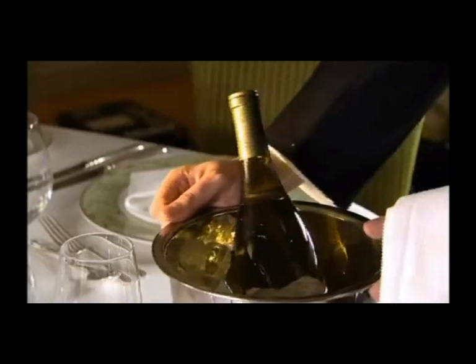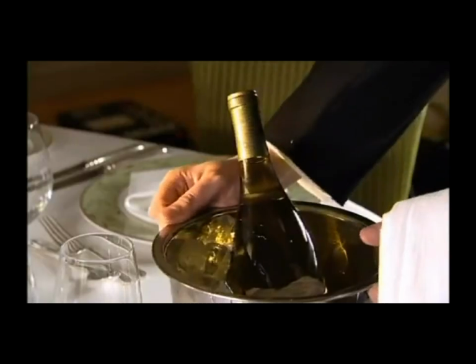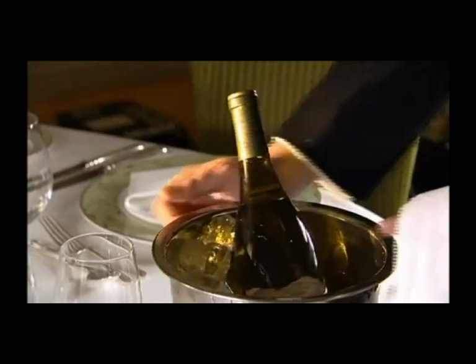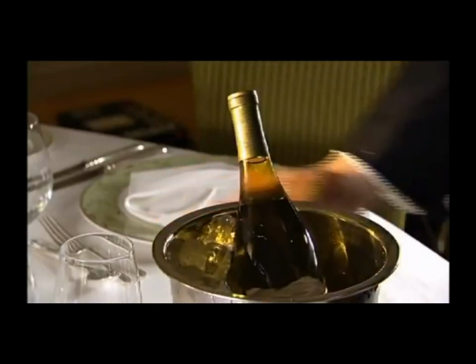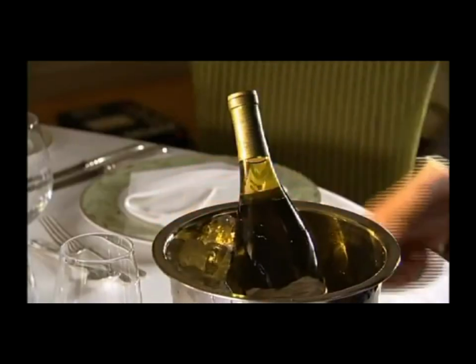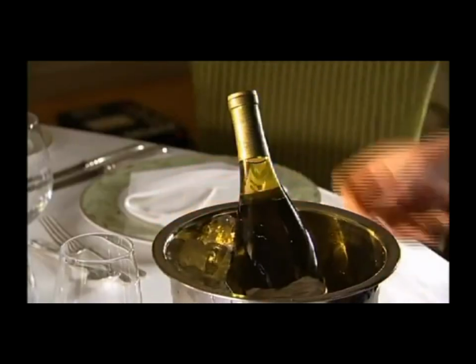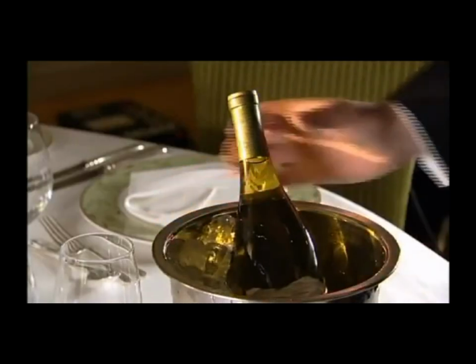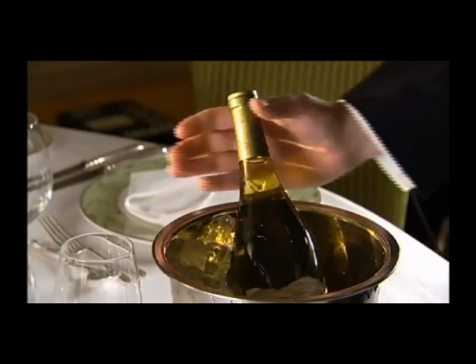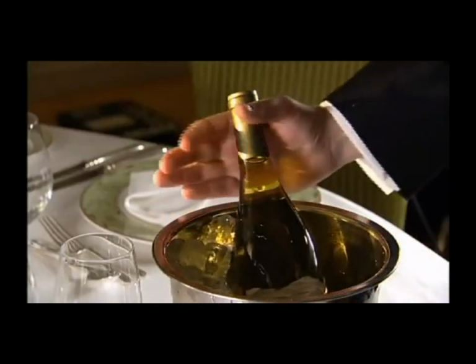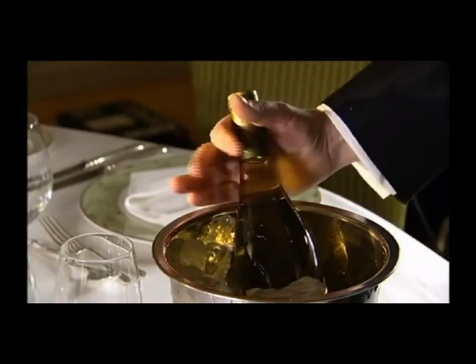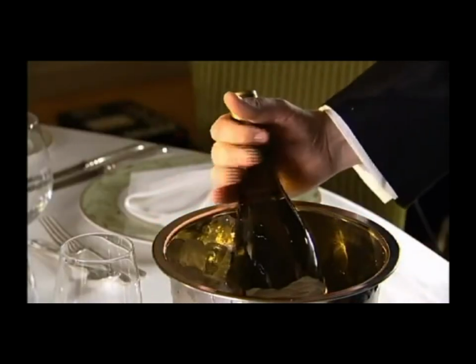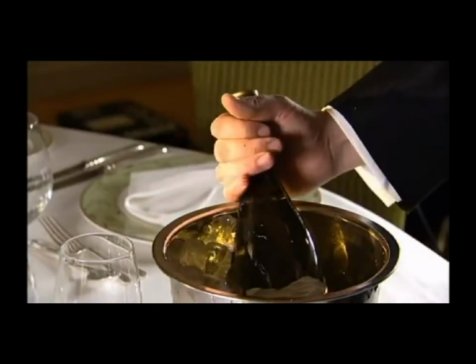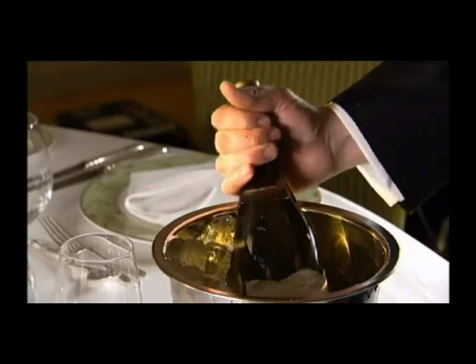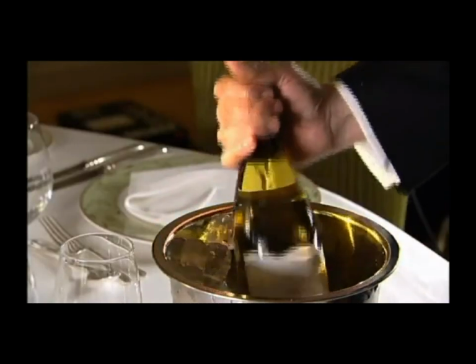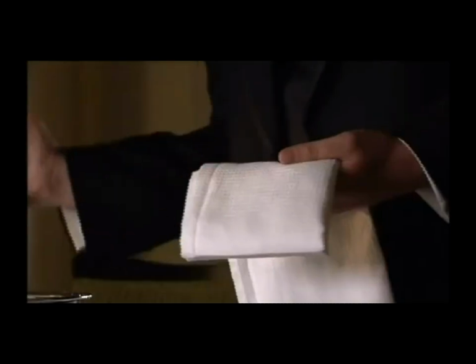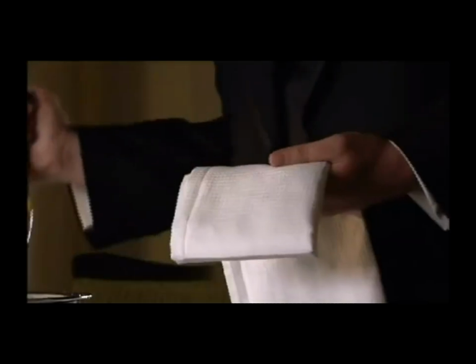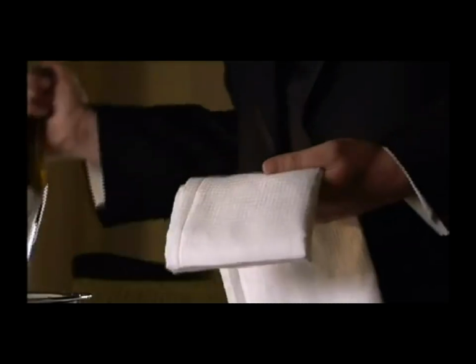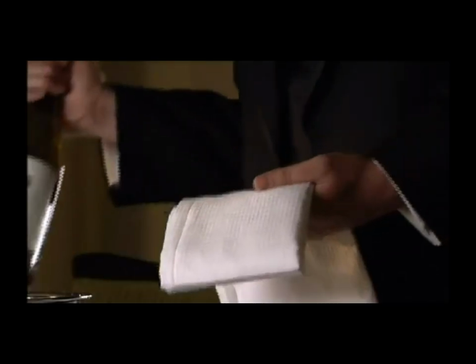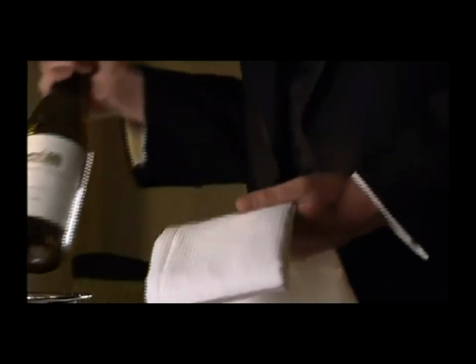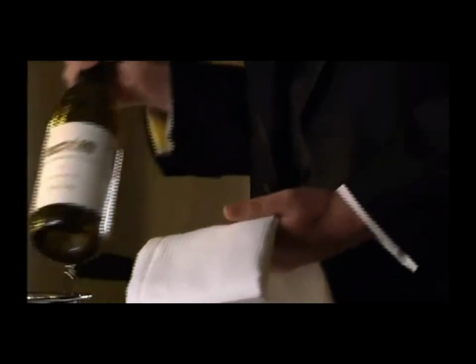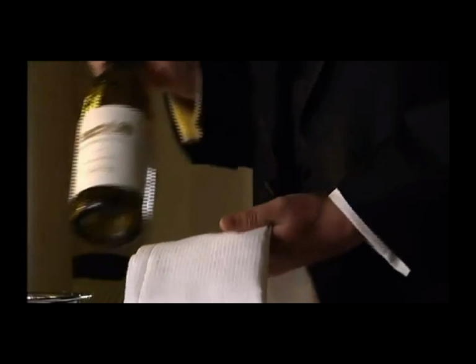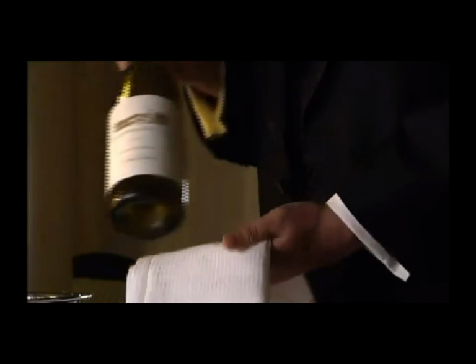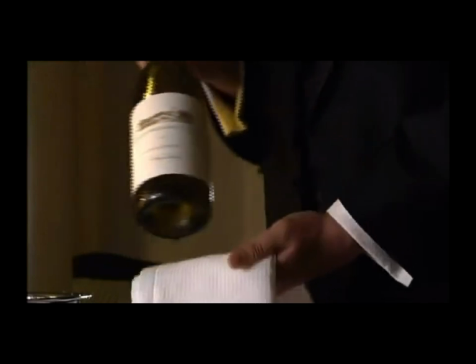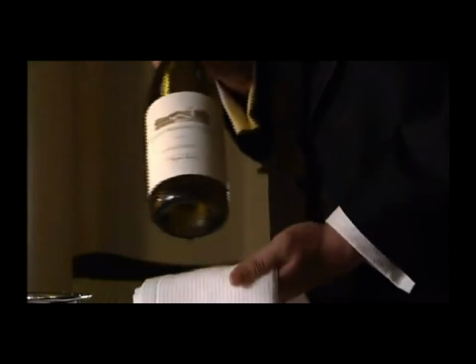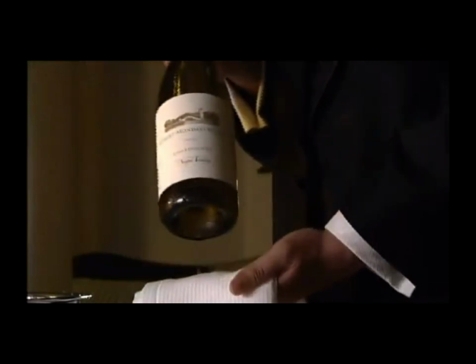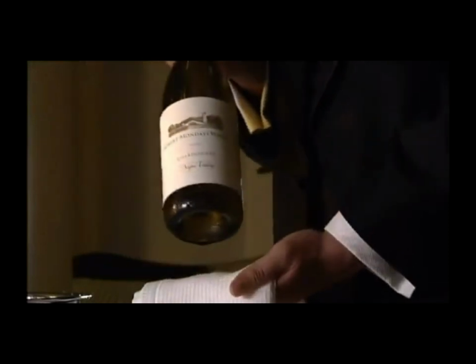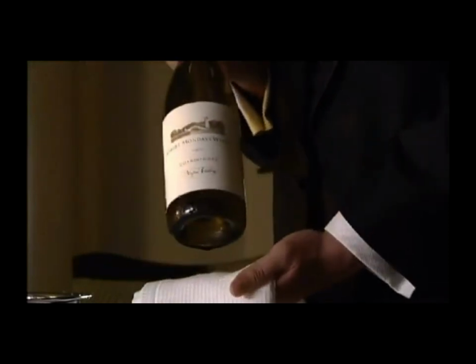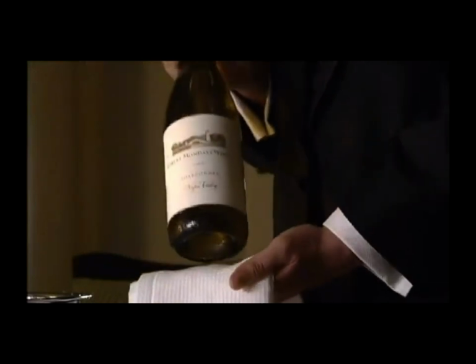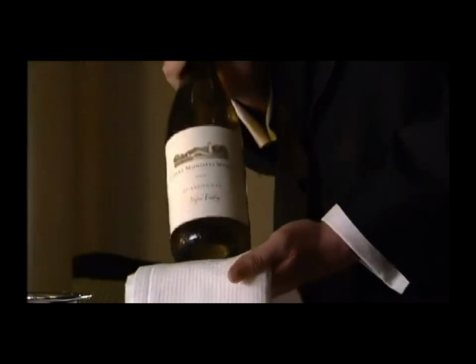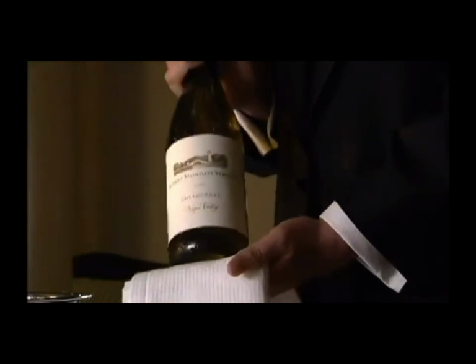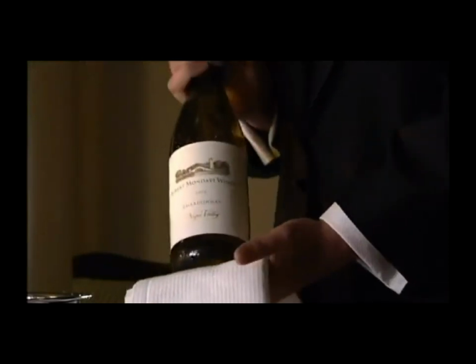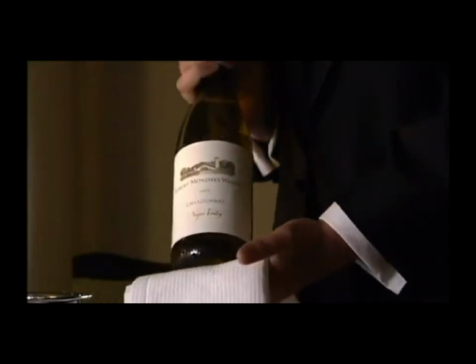It is the same for white wine, but you will have to avoid water dripping from the bottle.